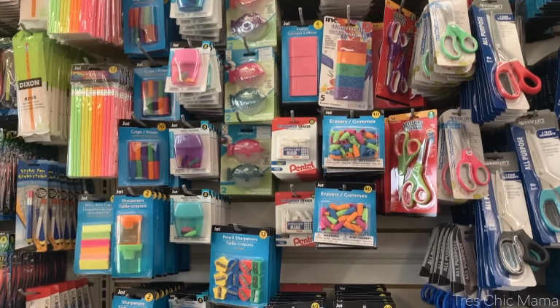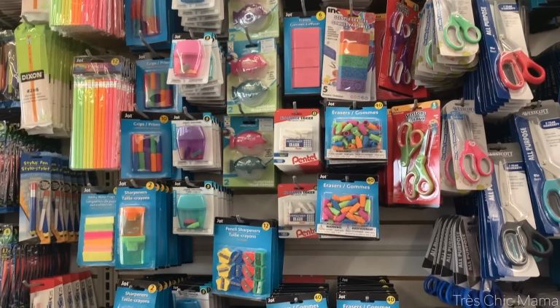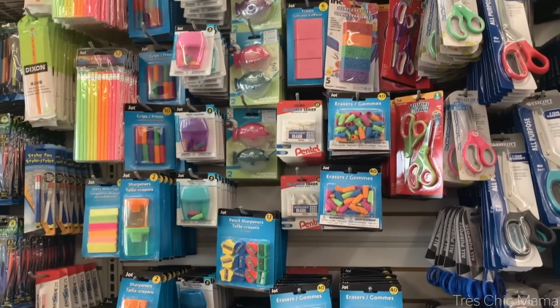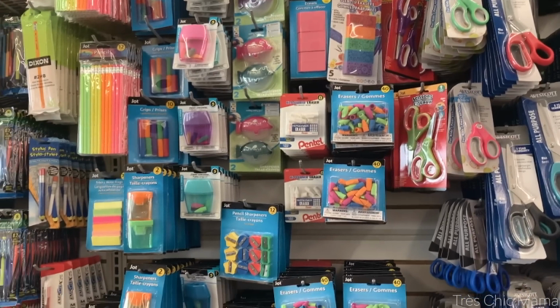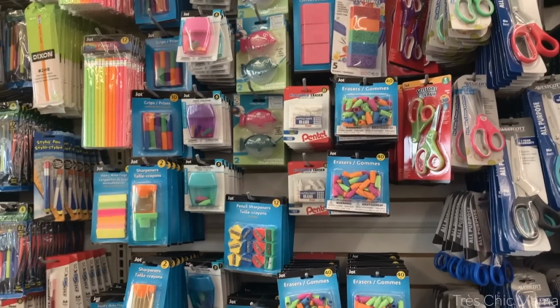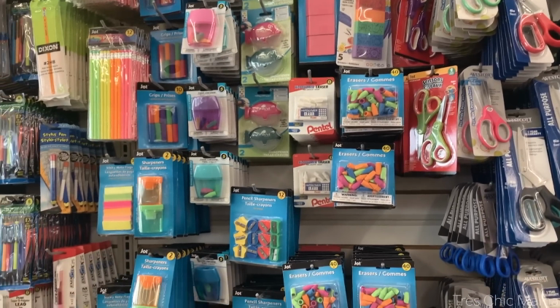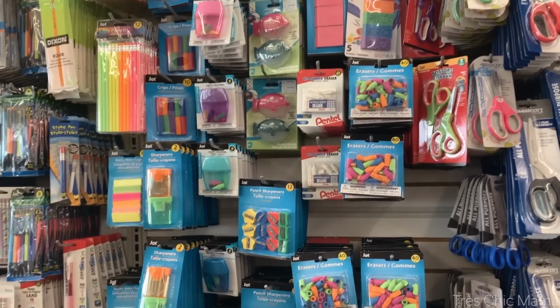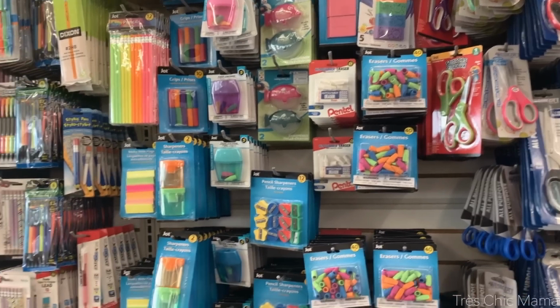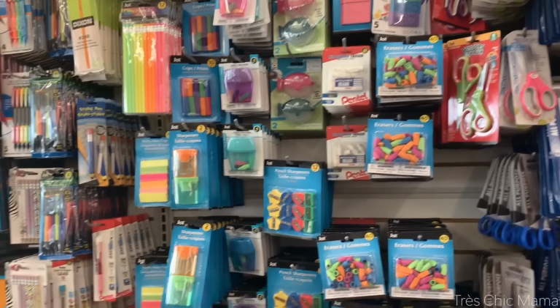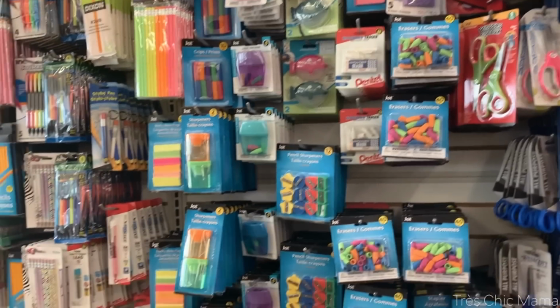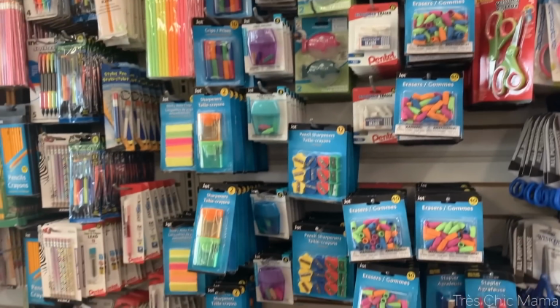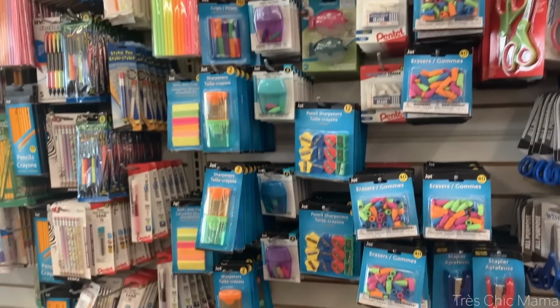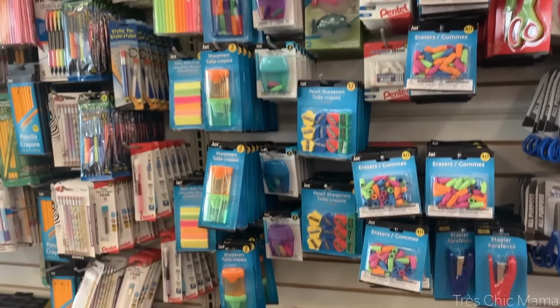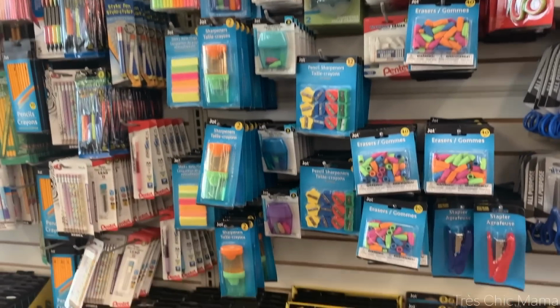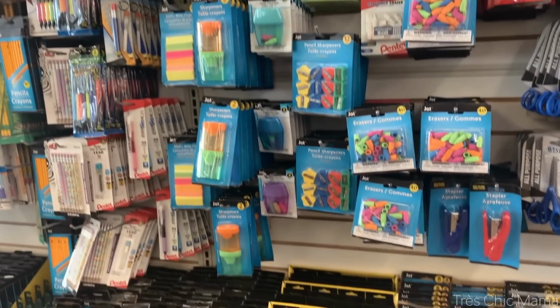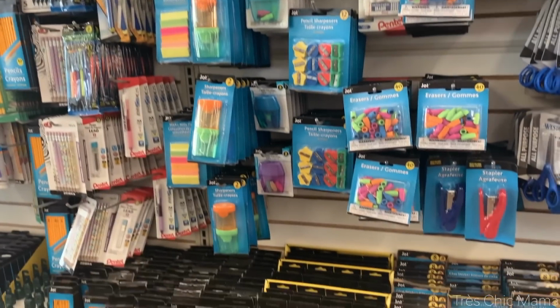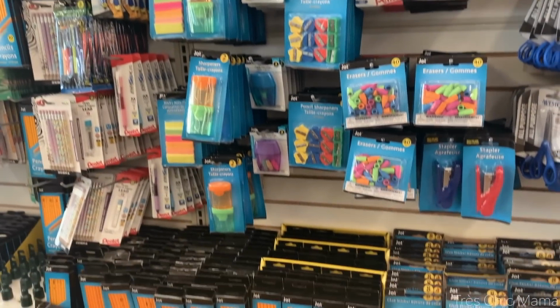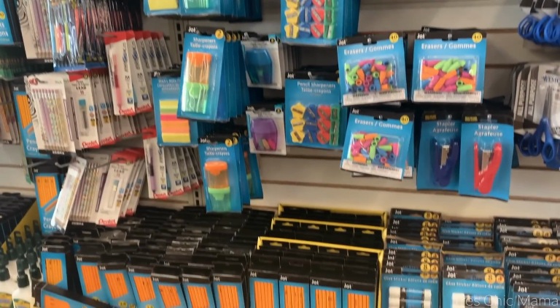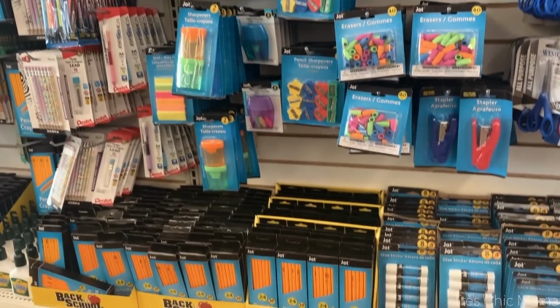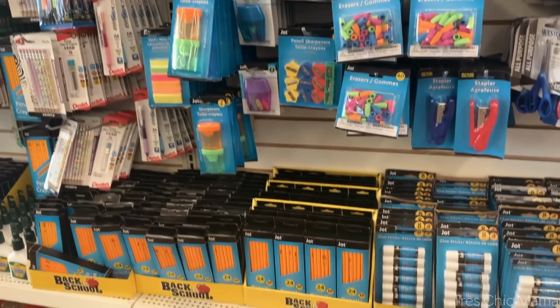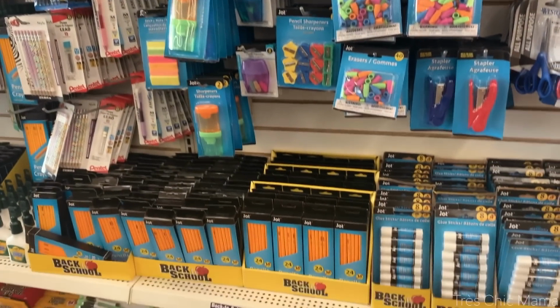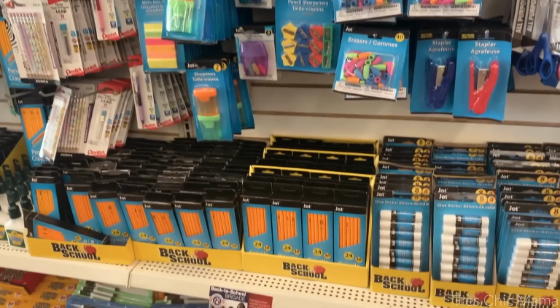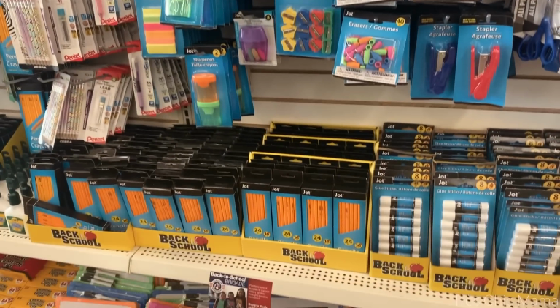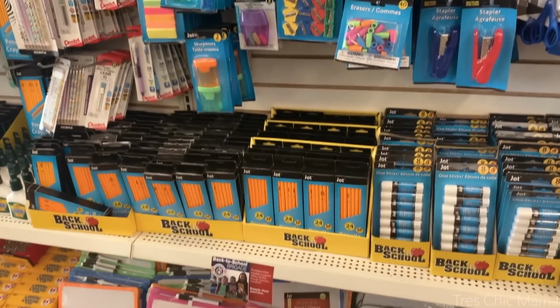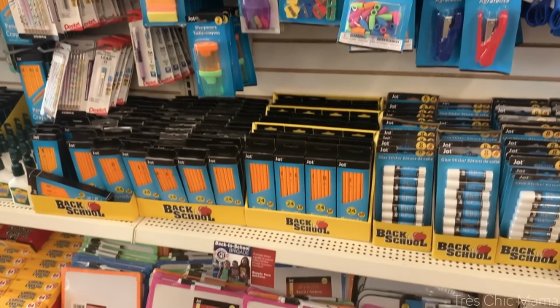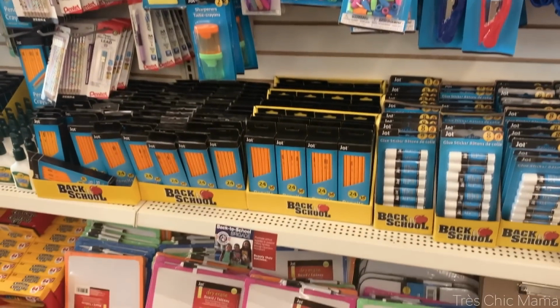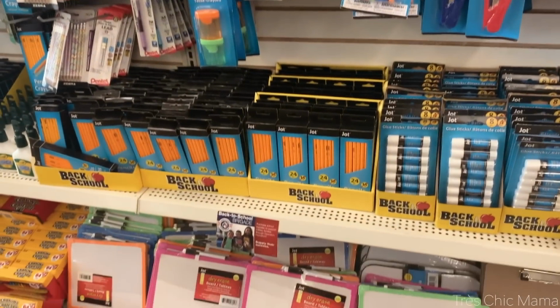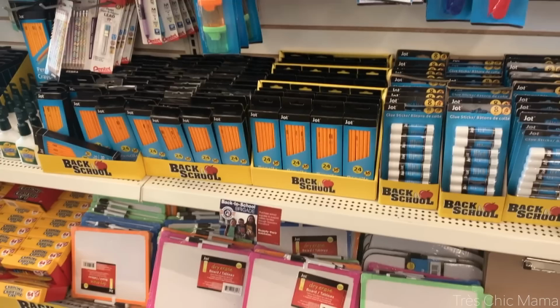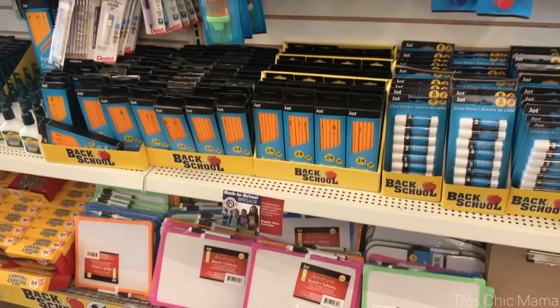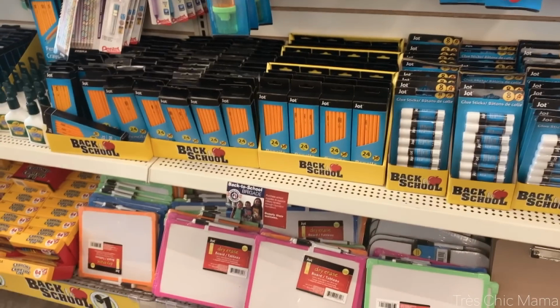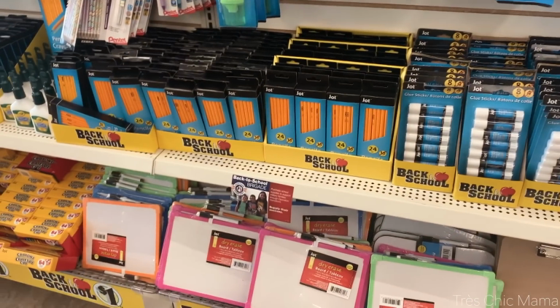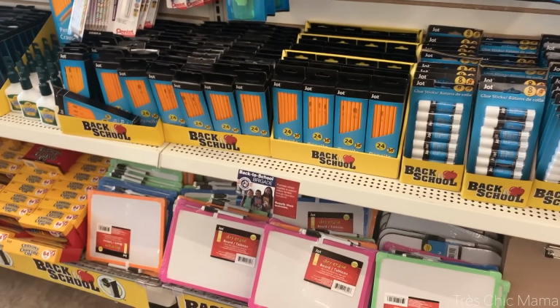I found so many good things at Dollar Tree — post-it notes, rainbow popsicle sticks, googly eyes, and things like that that were clearly much more expensive elsewhere.